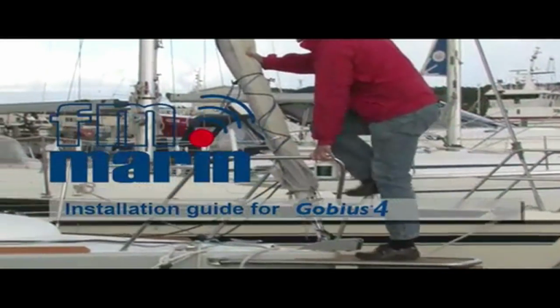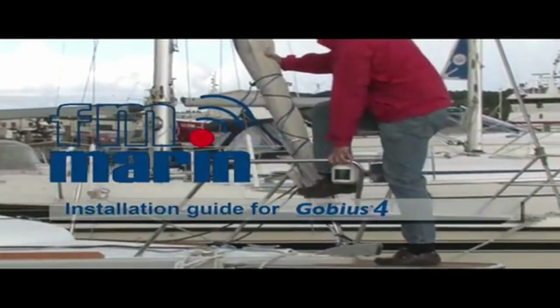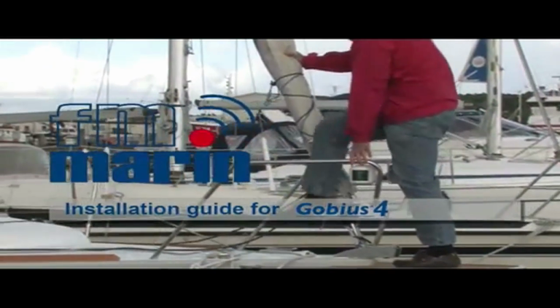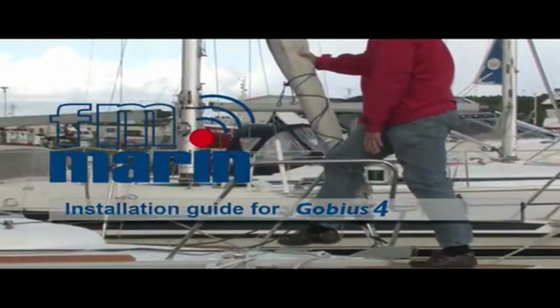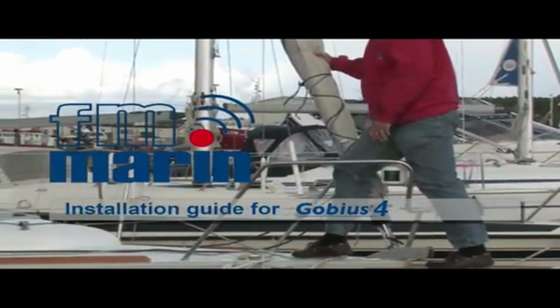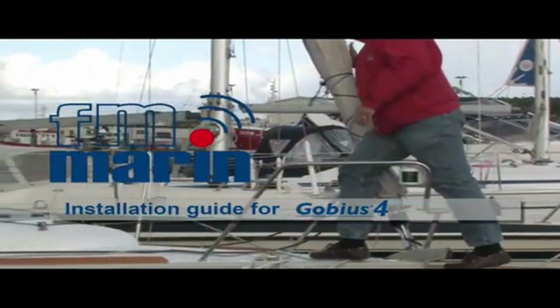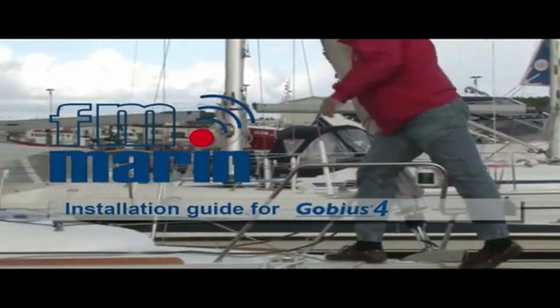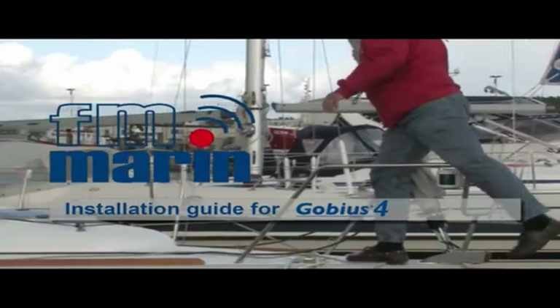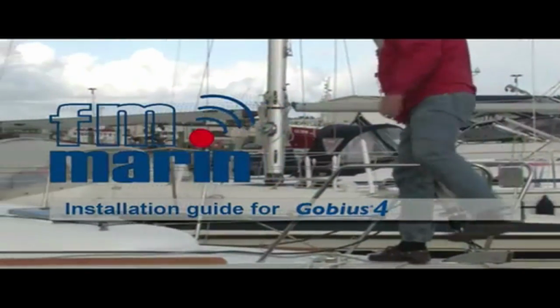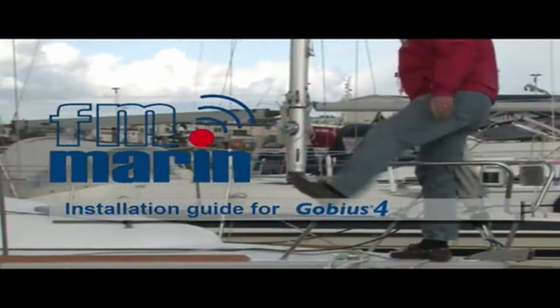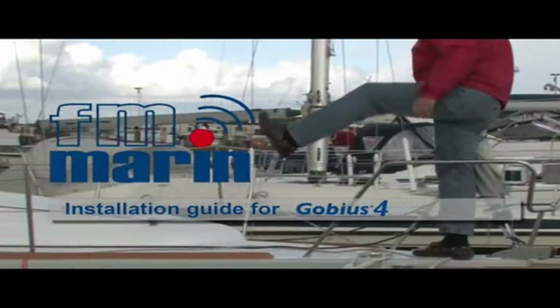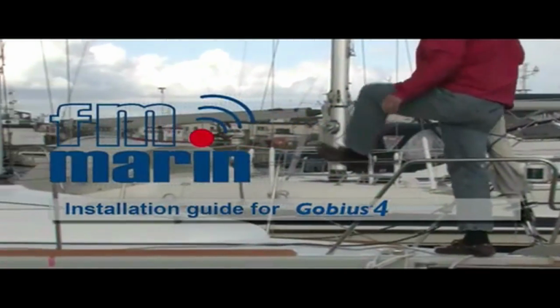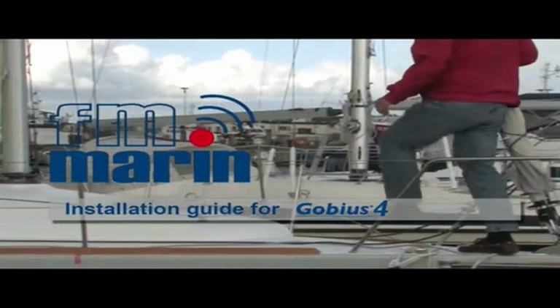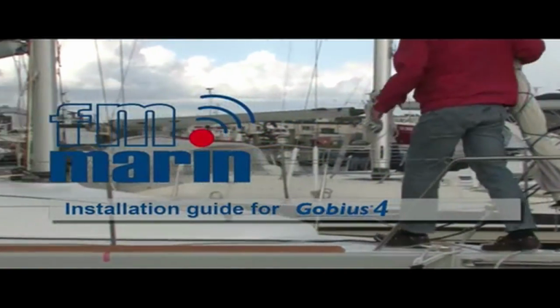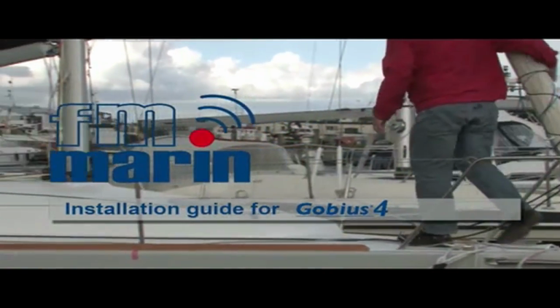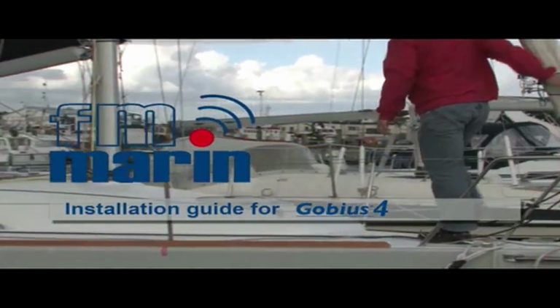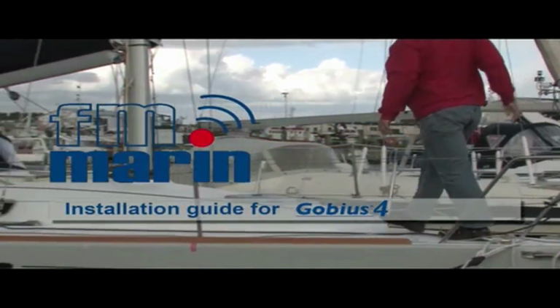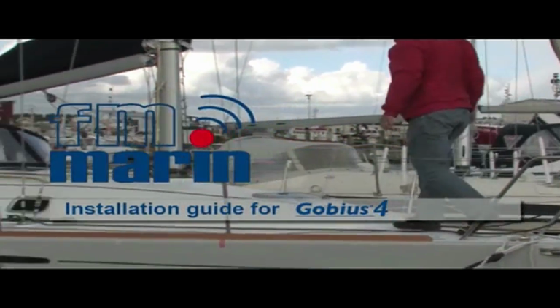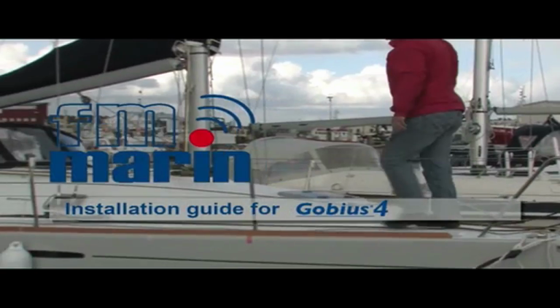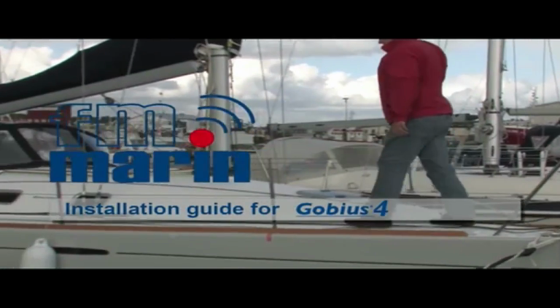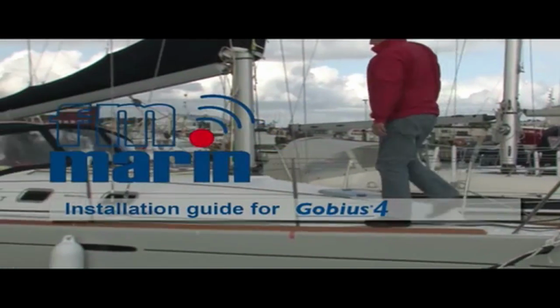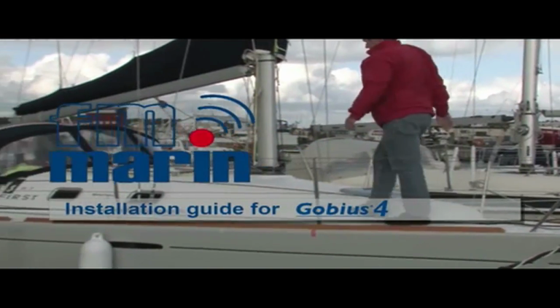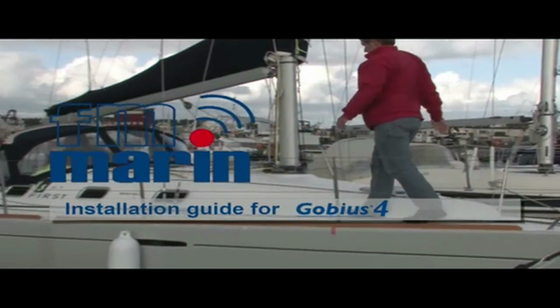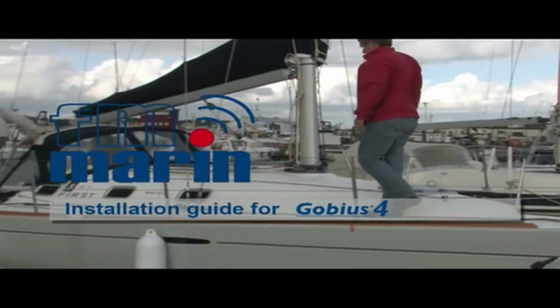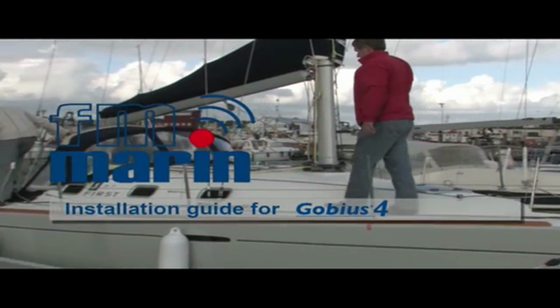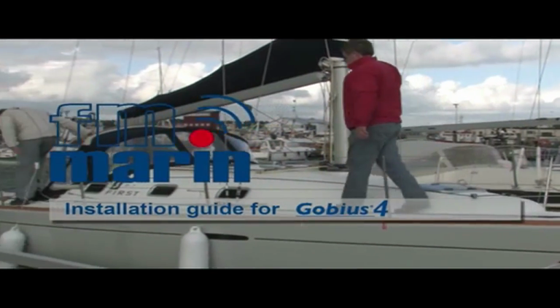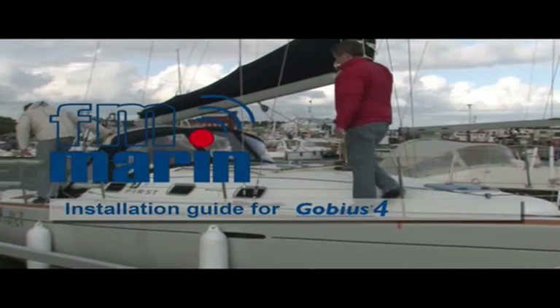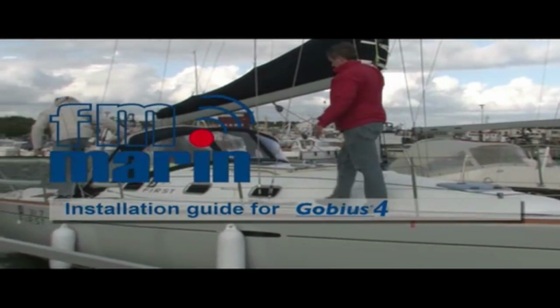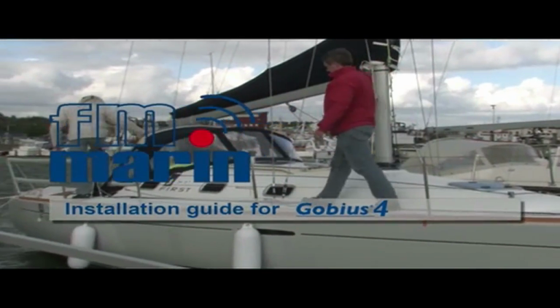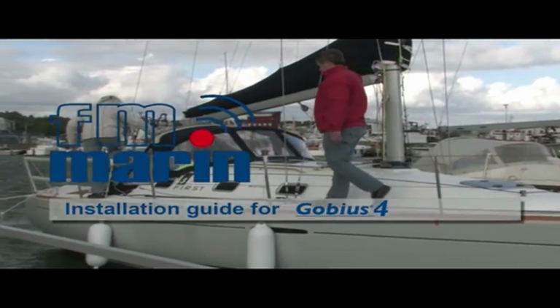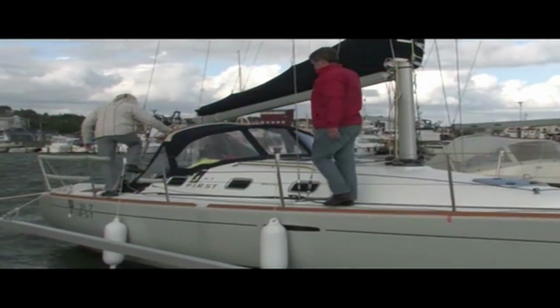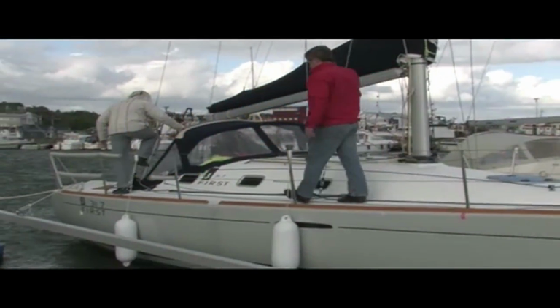Welcome to this installation of GOBIAS, that we do in a FIRST boat, a FIRST 31.7.